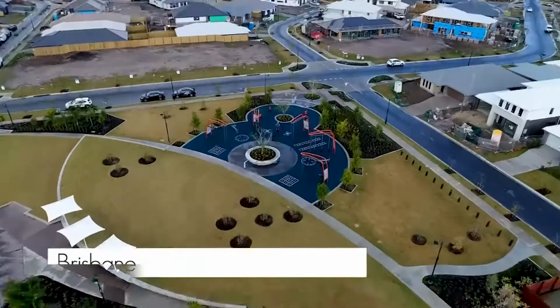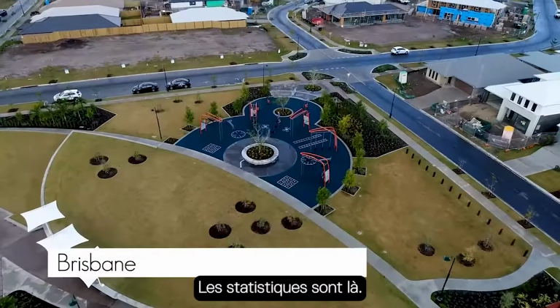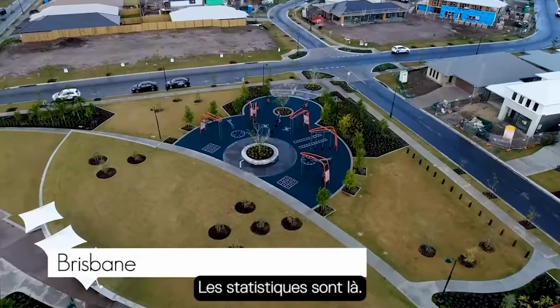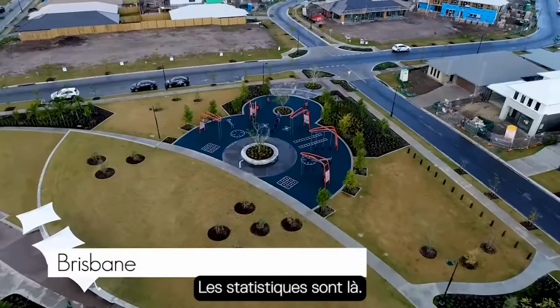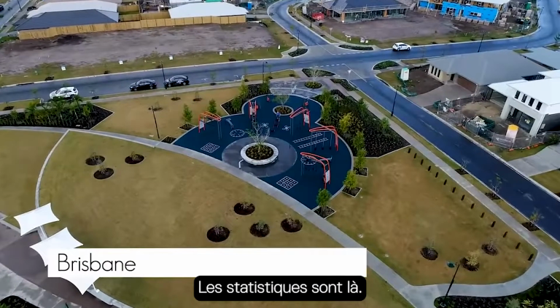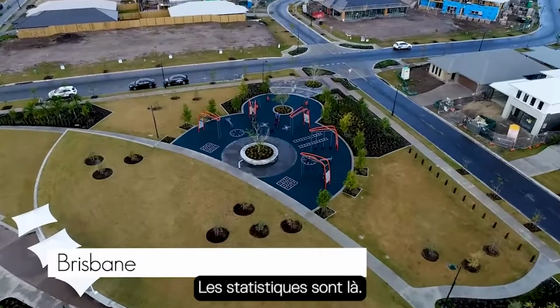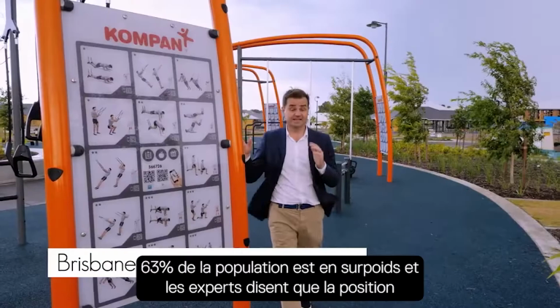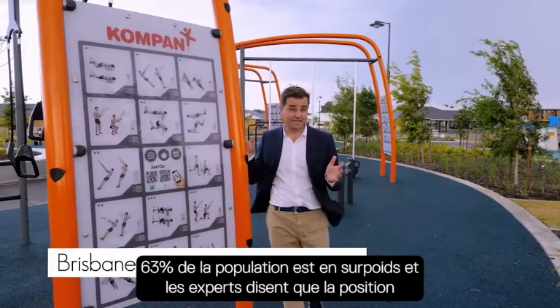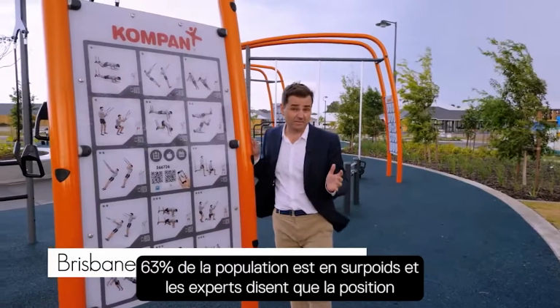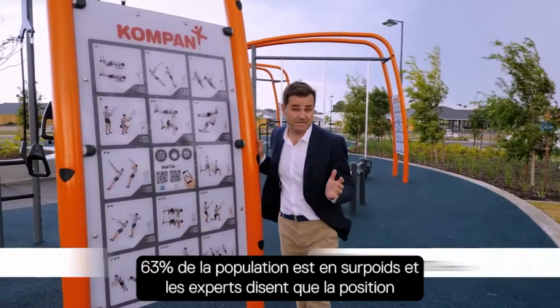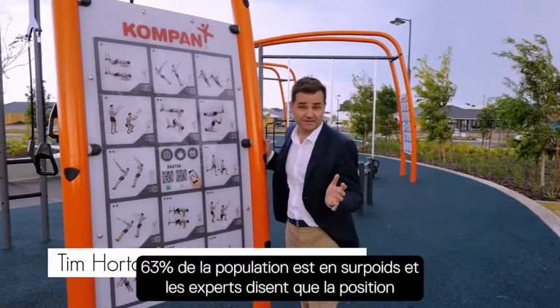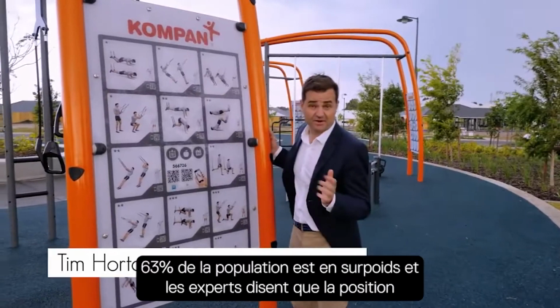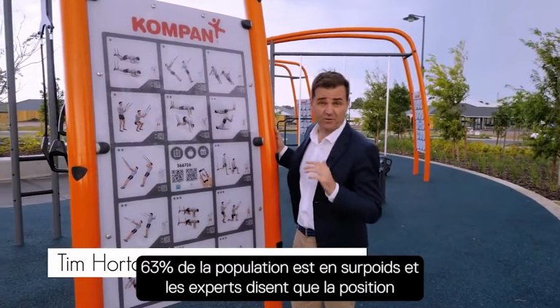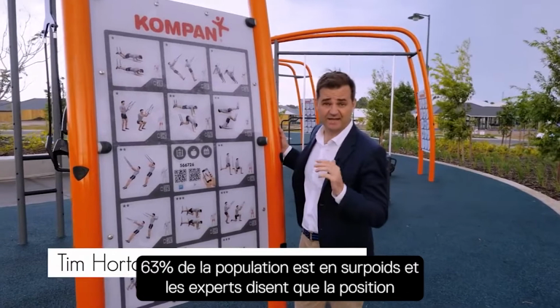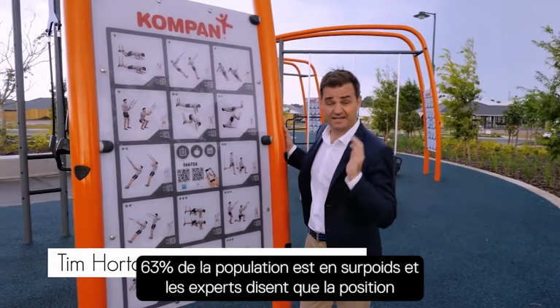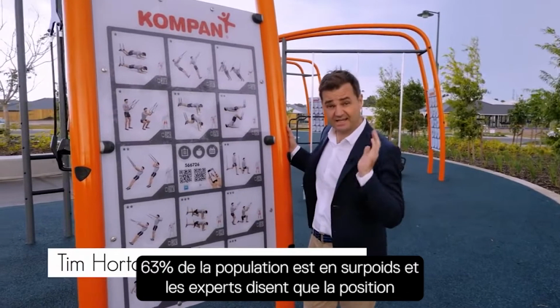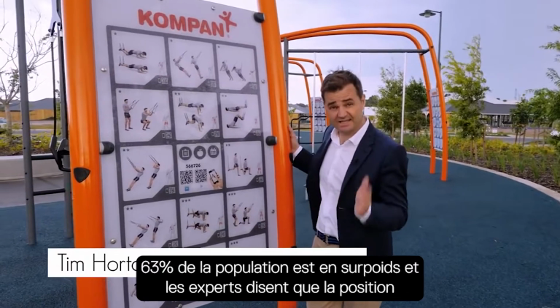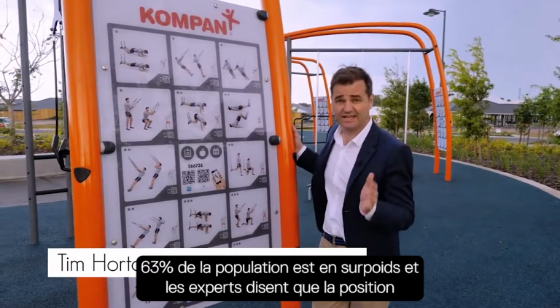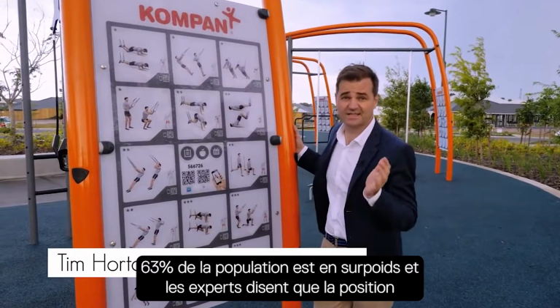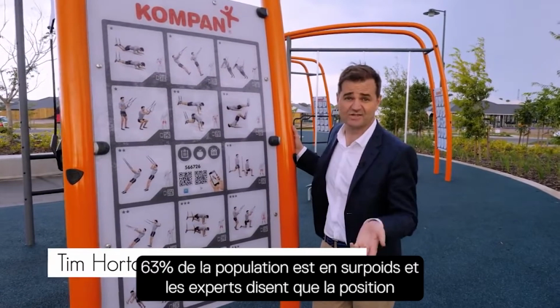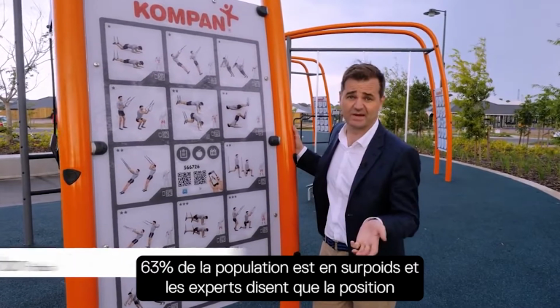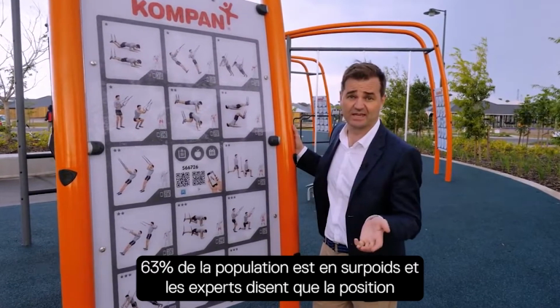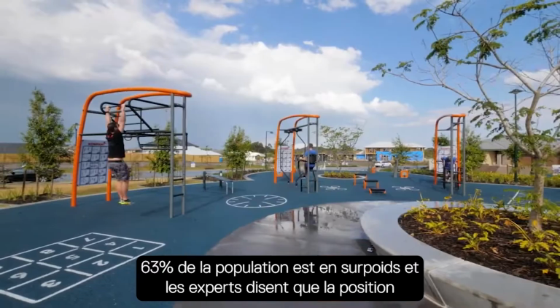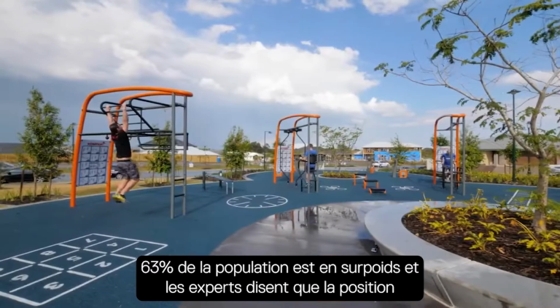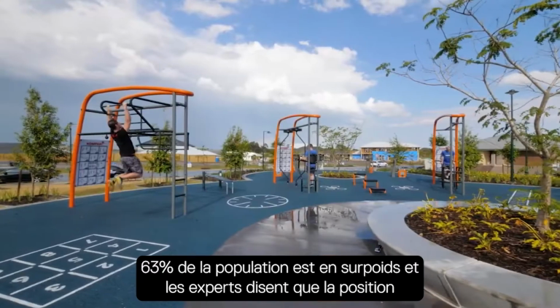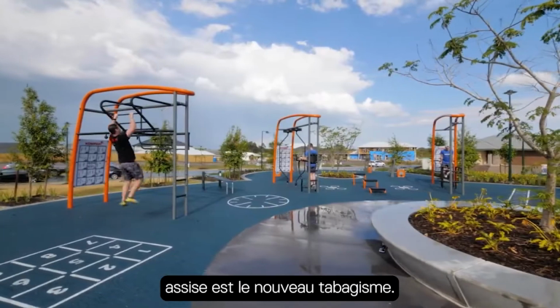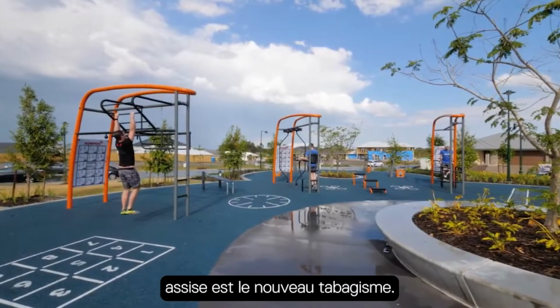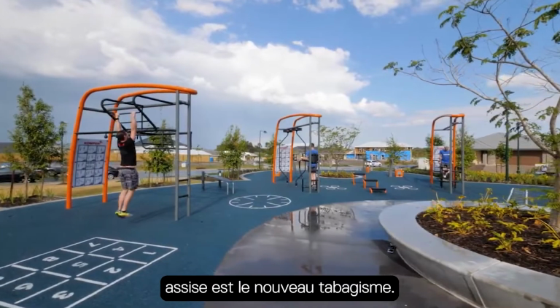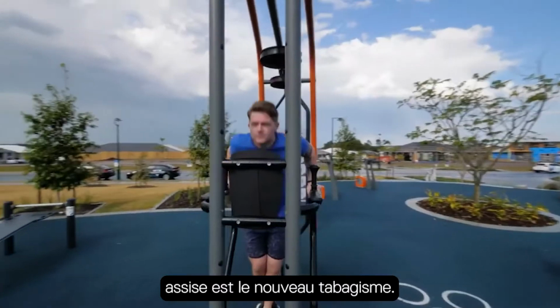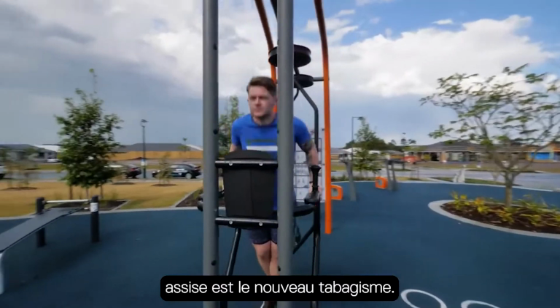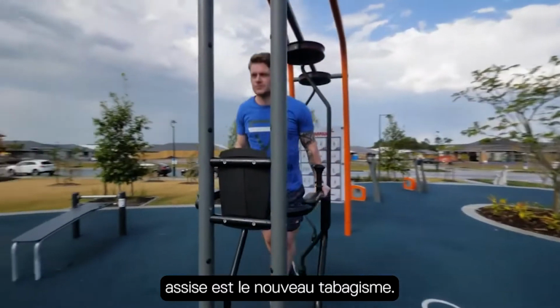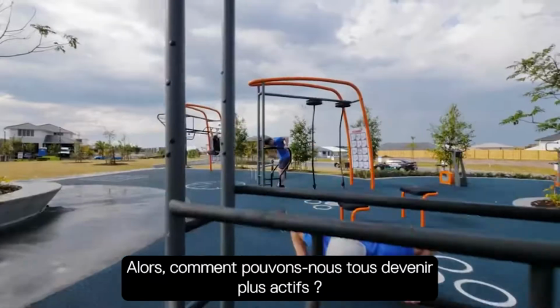The stats are in. 63% of us are overweight and they say sitting is the new smoking. So how do we all get more active?